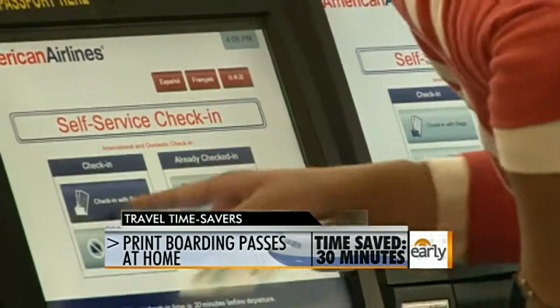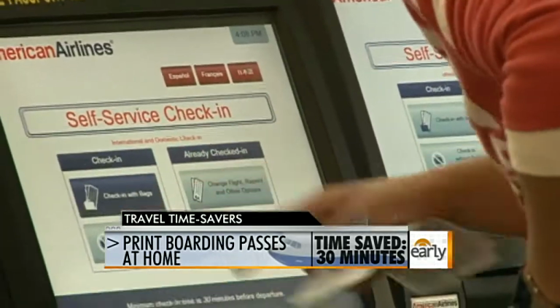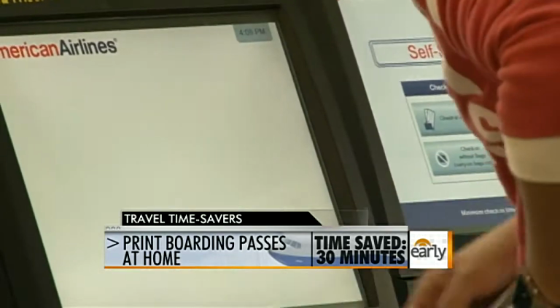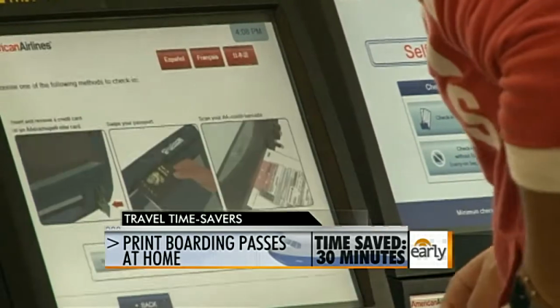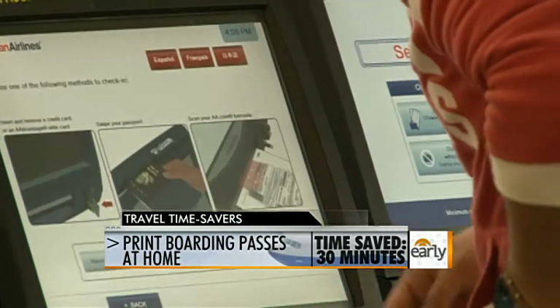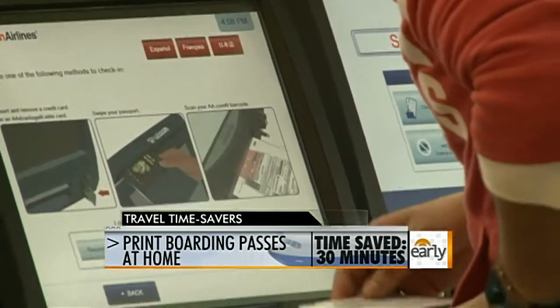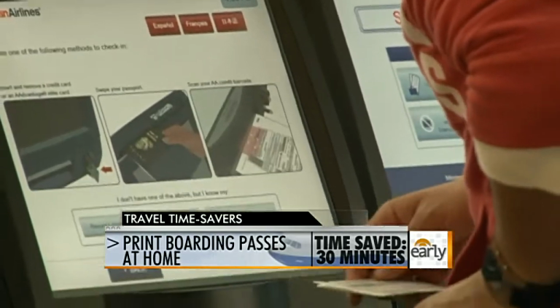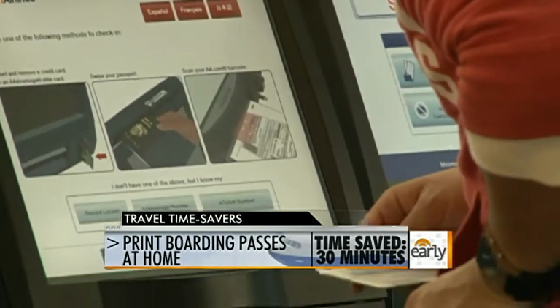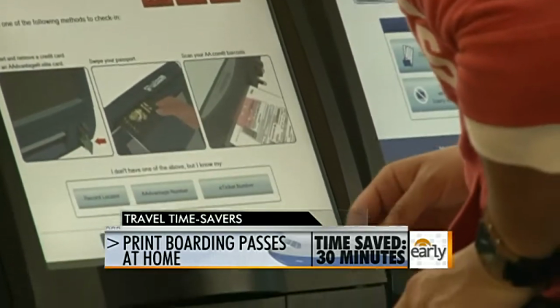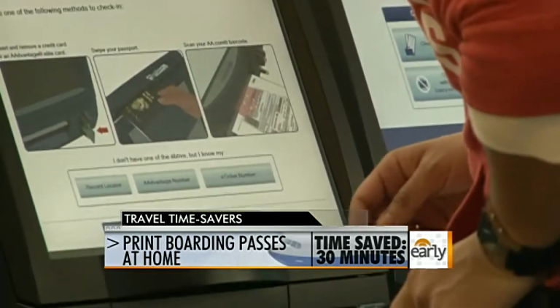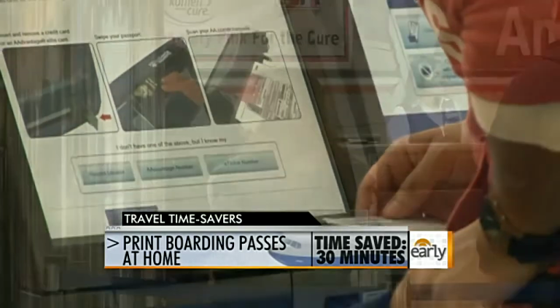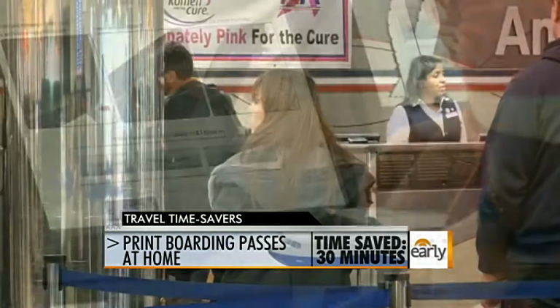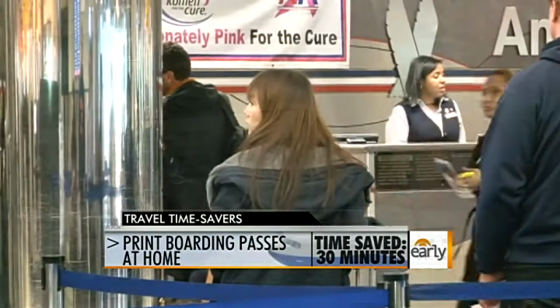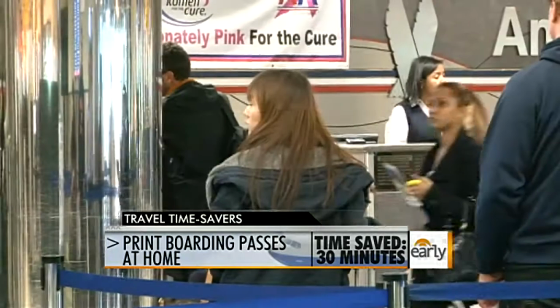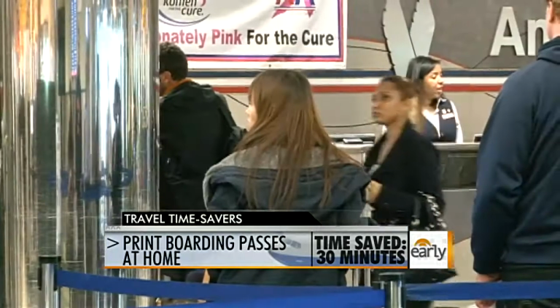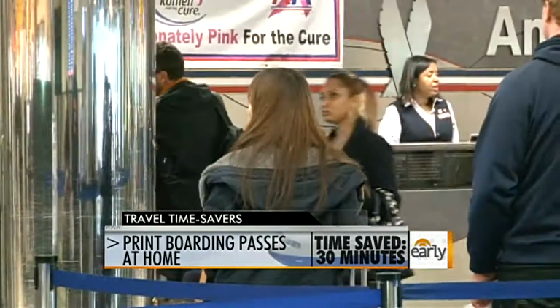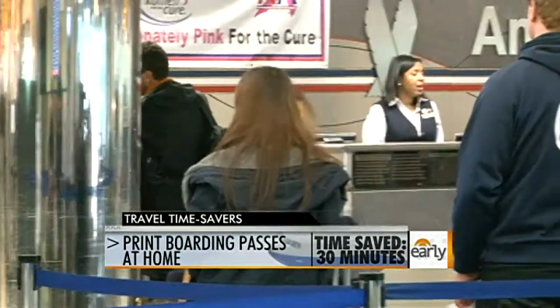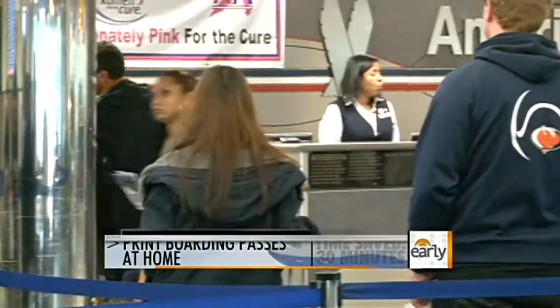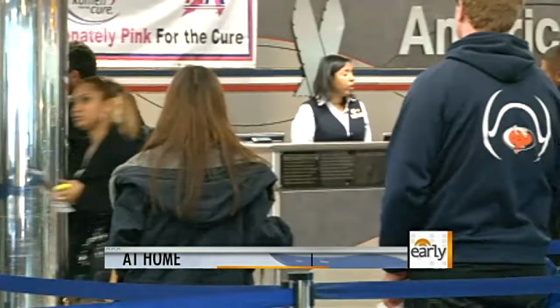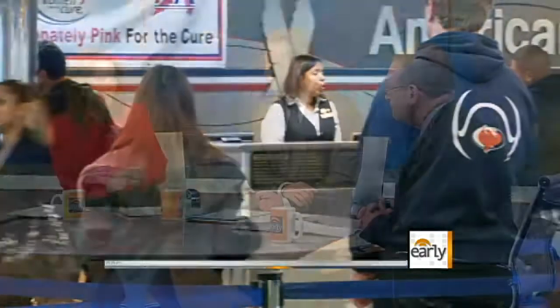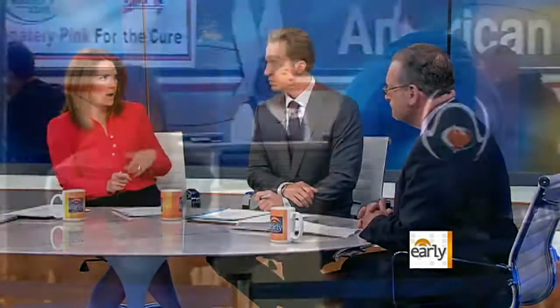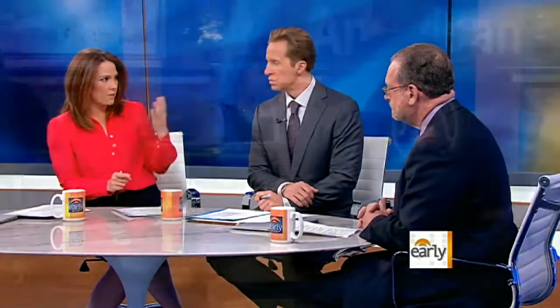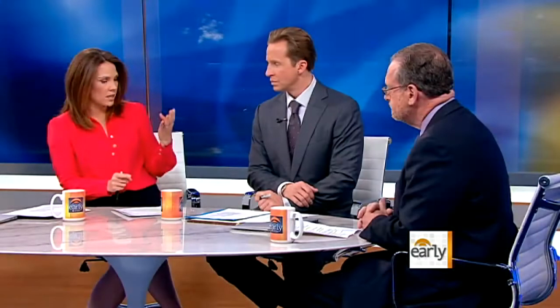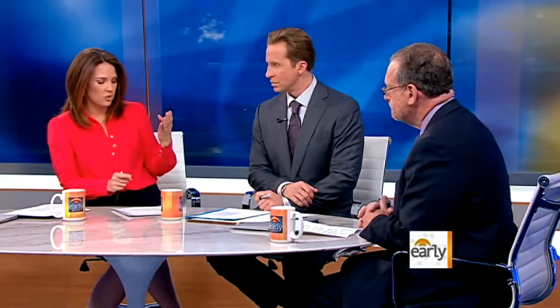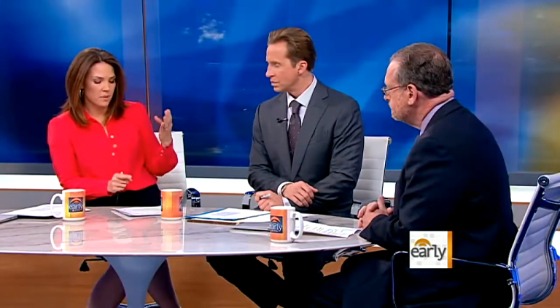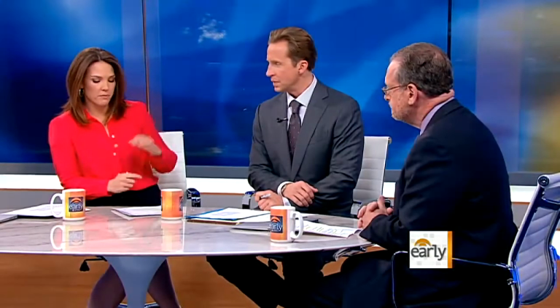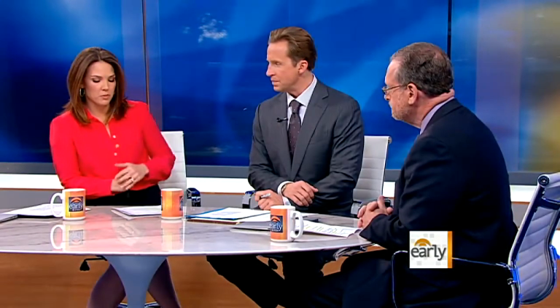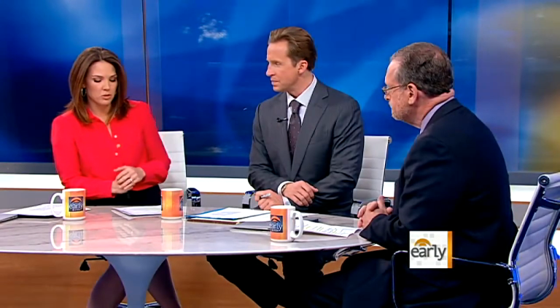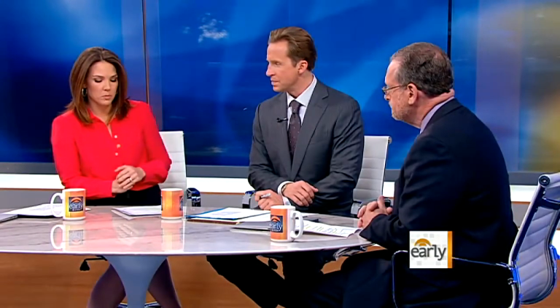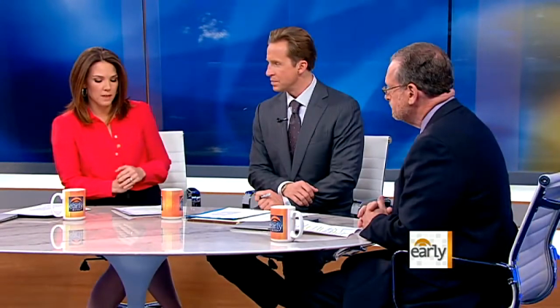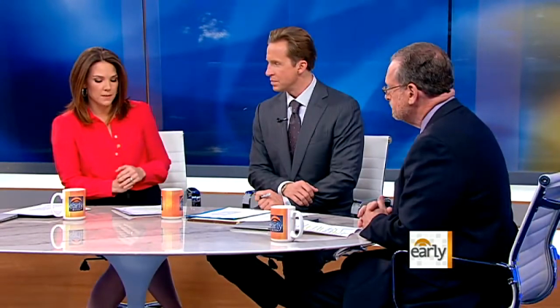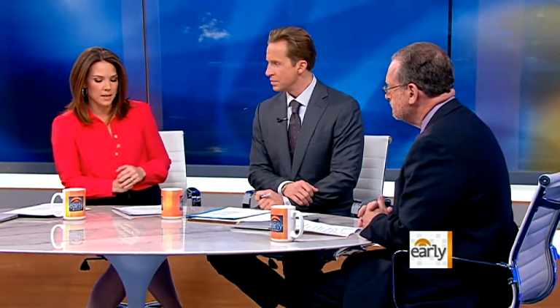30 minutes, because we know how long those check-in lines are at the airport. You're saving 30 minutes just by printing the boarding pass at home, or having it on your smartphone, which you can do a lot these days.